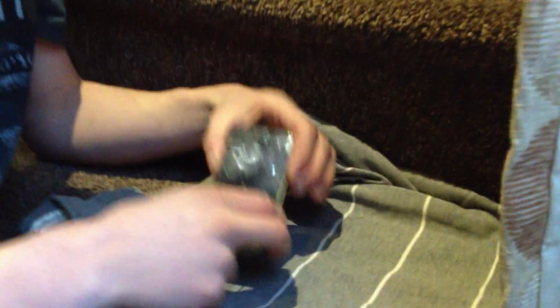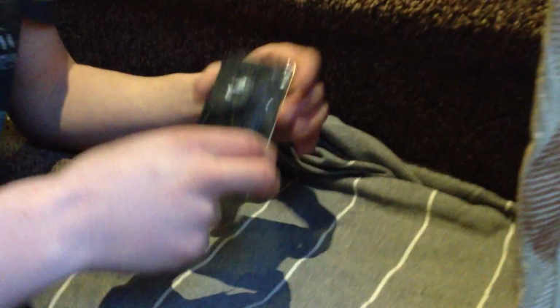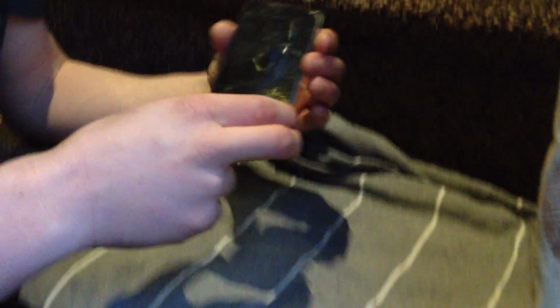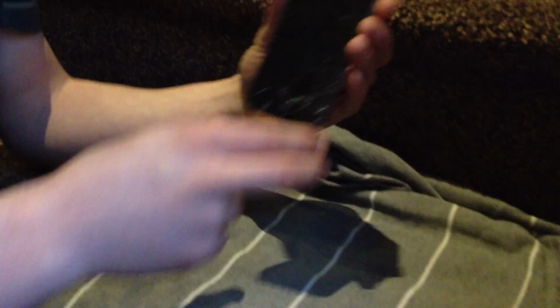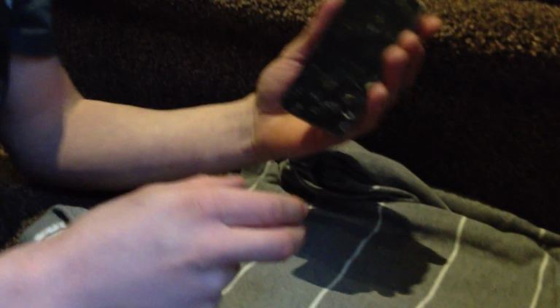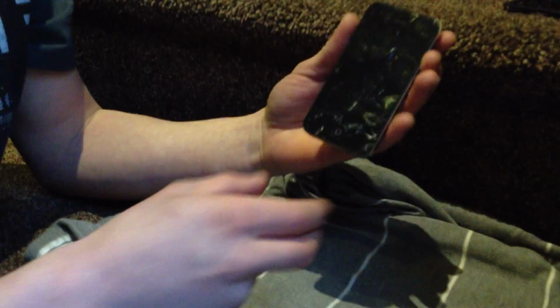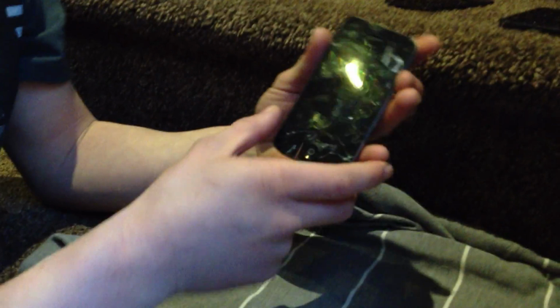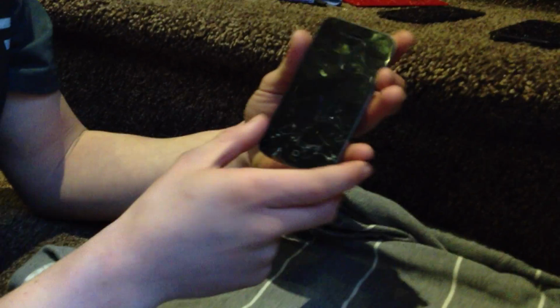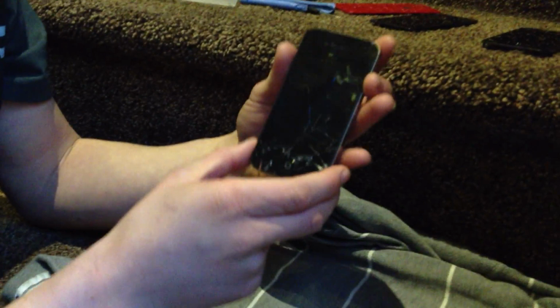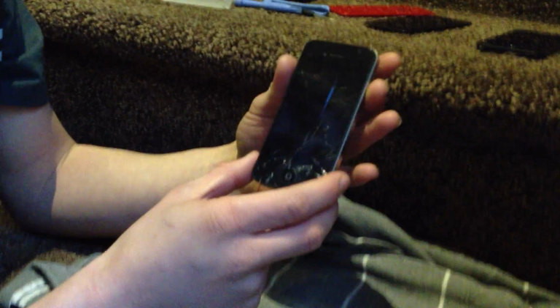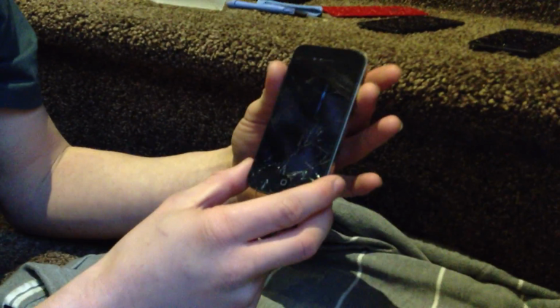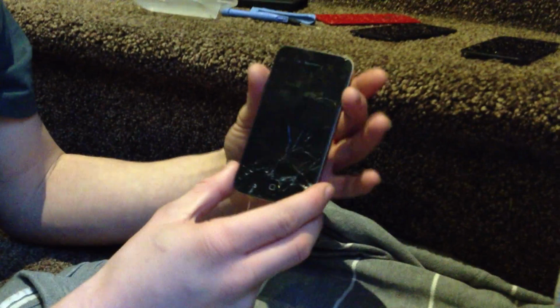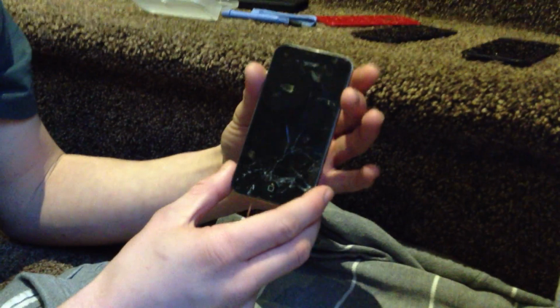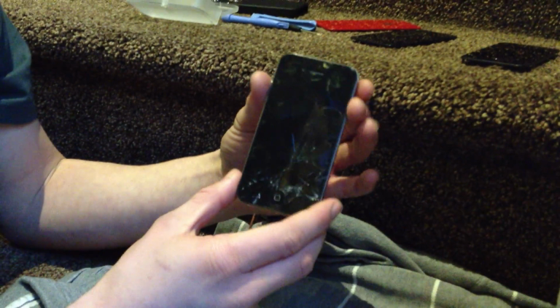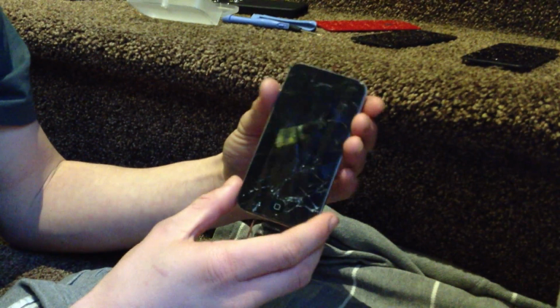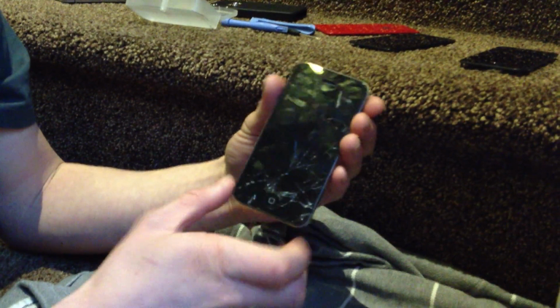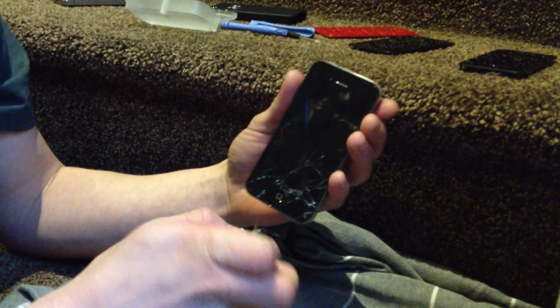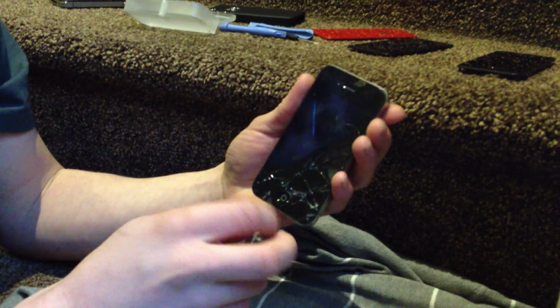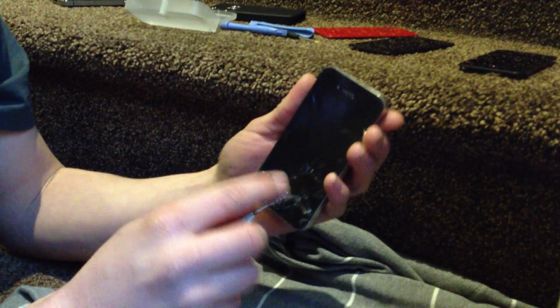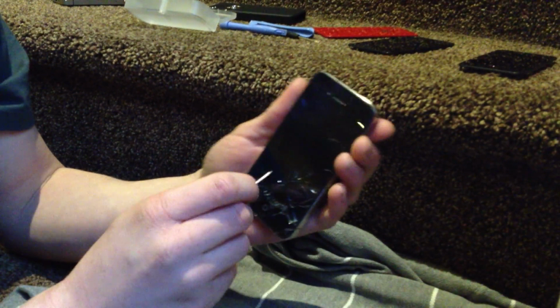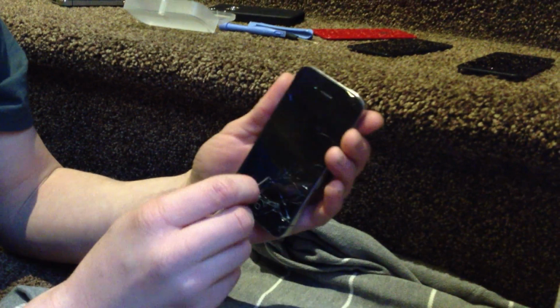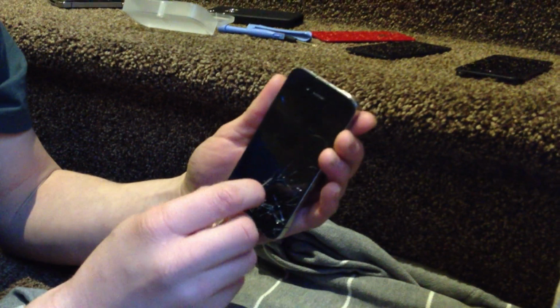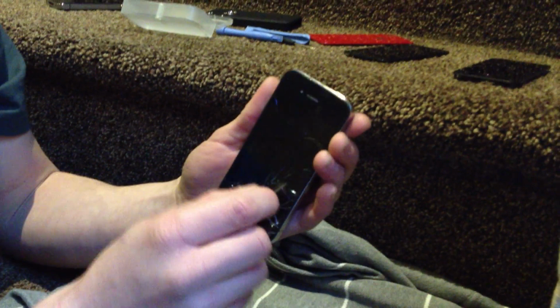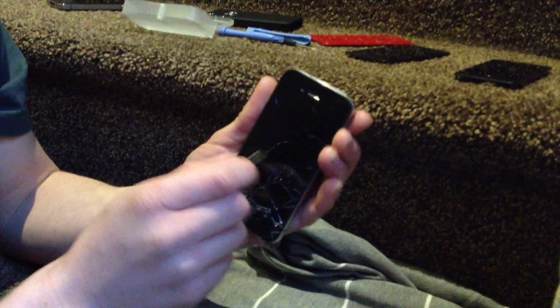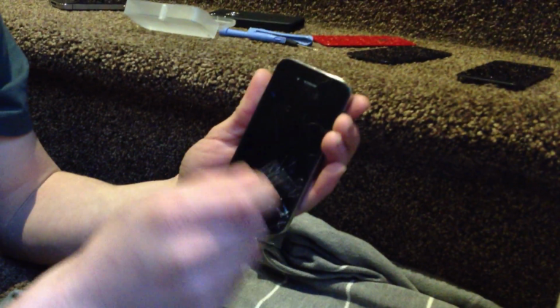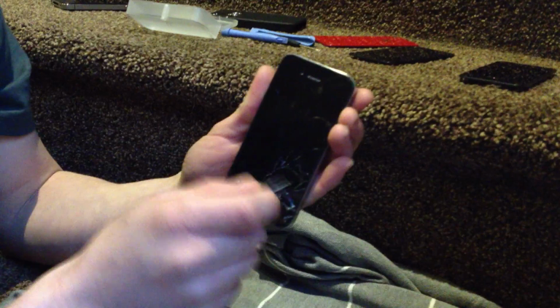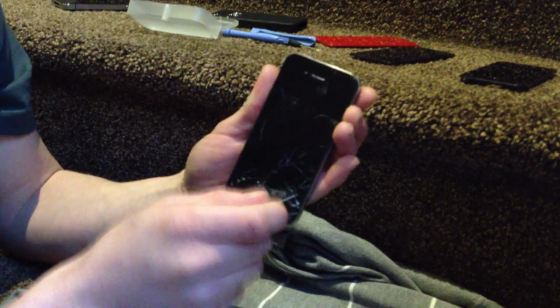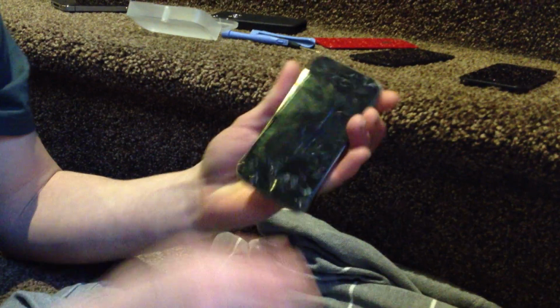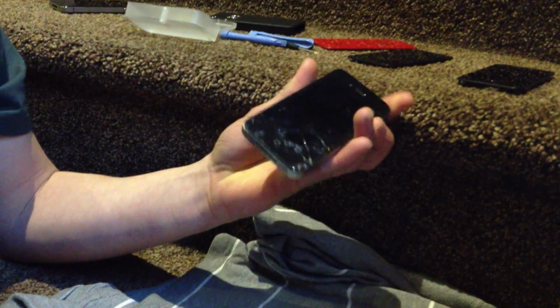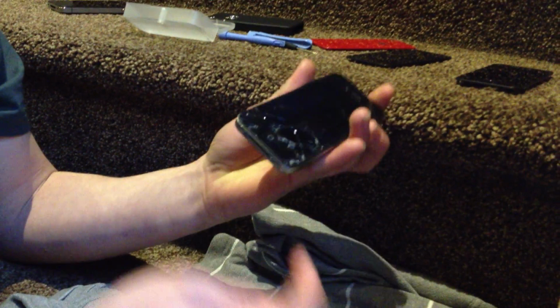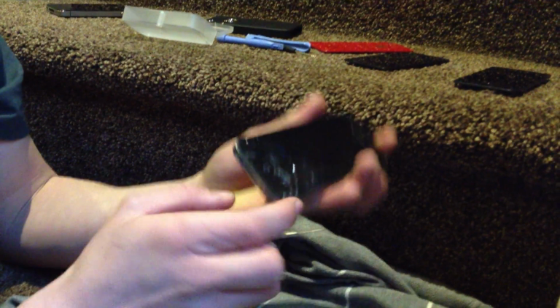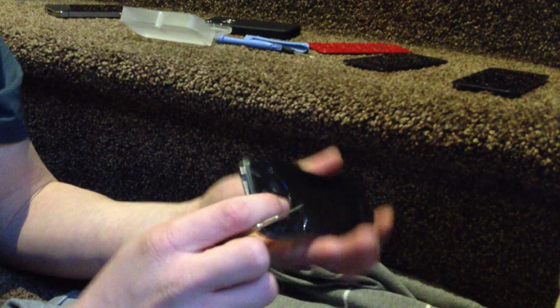This is how you're going to take your iPhone 4 apart and replace the screen if you've got a smash like this.